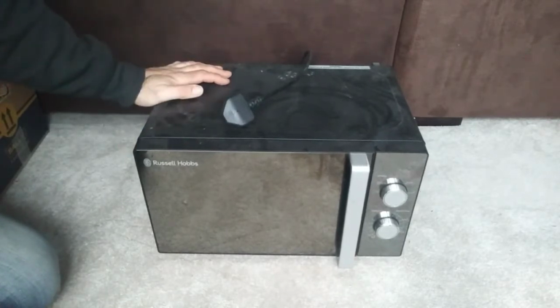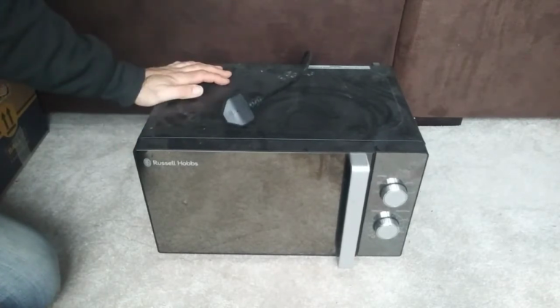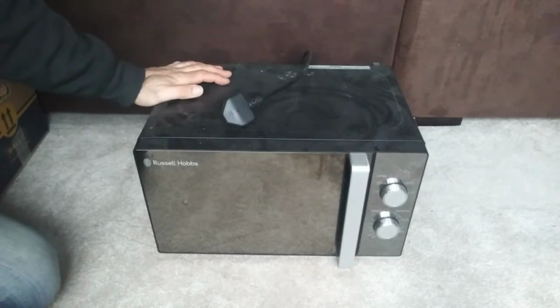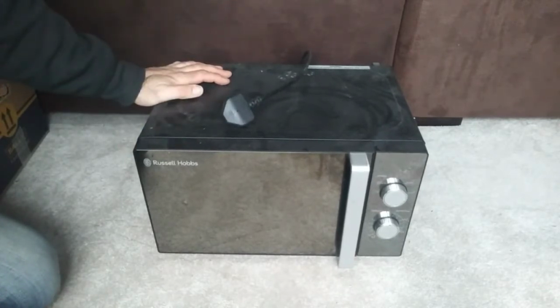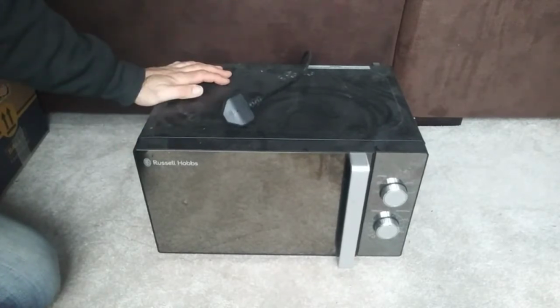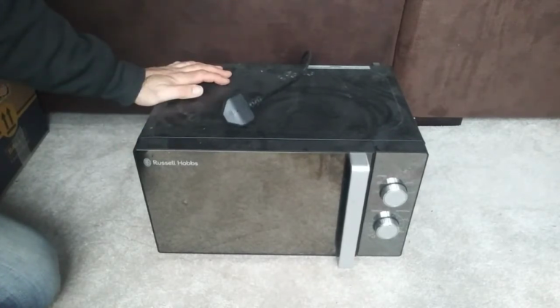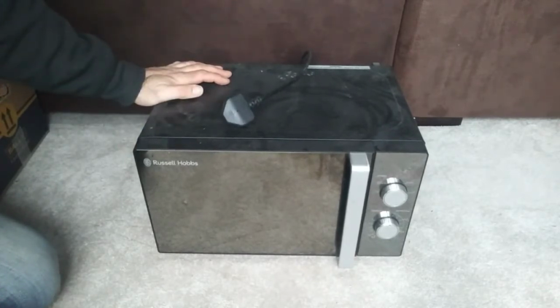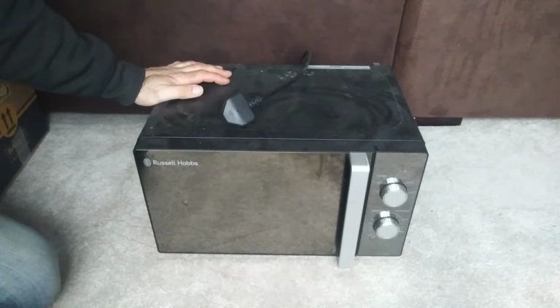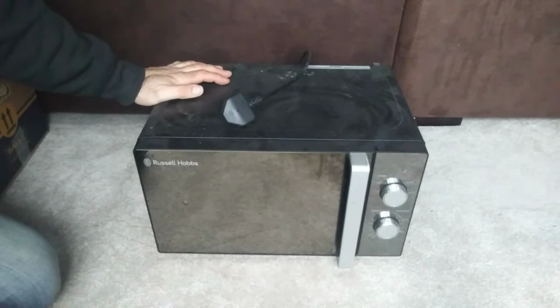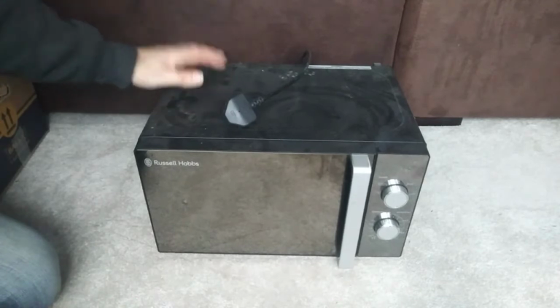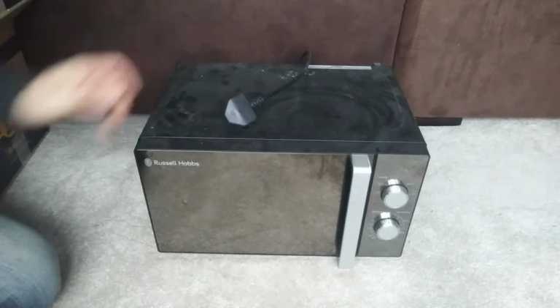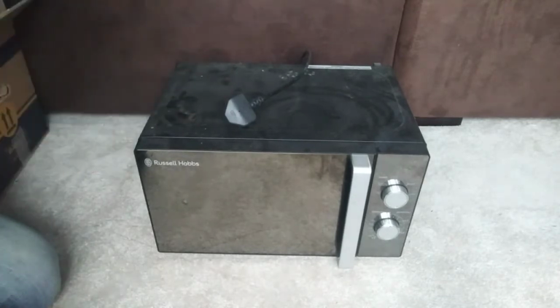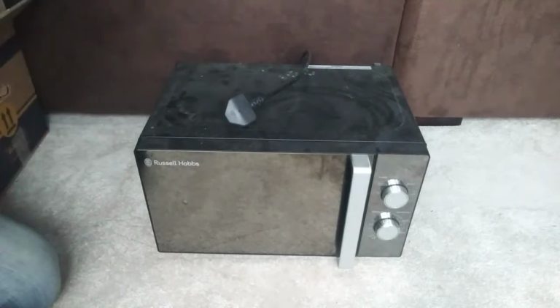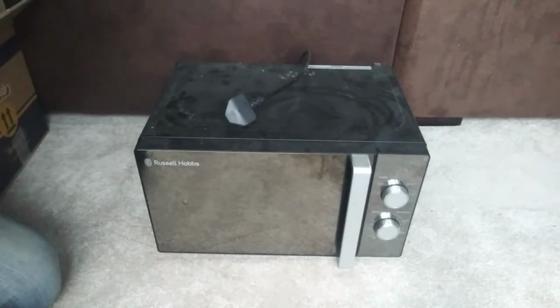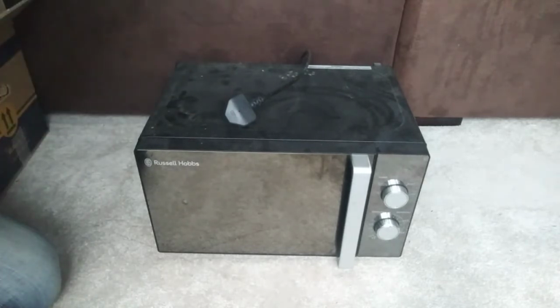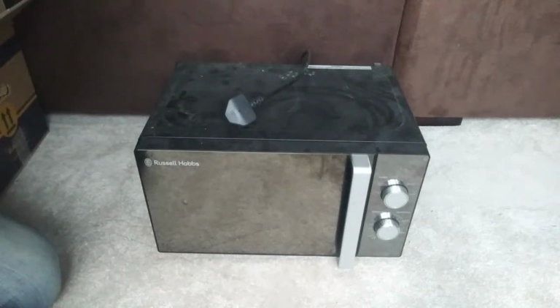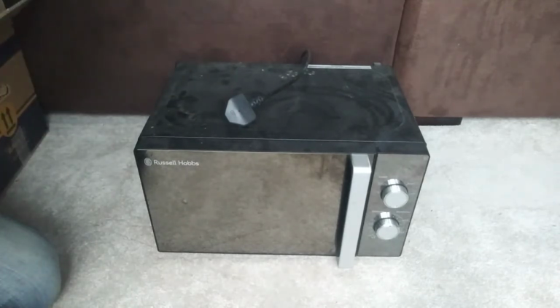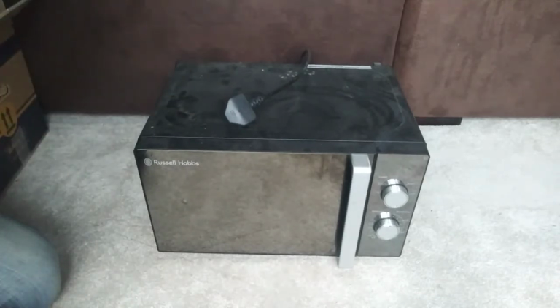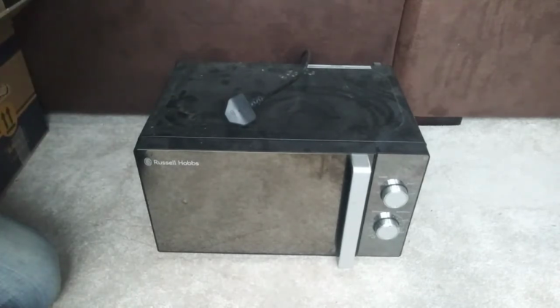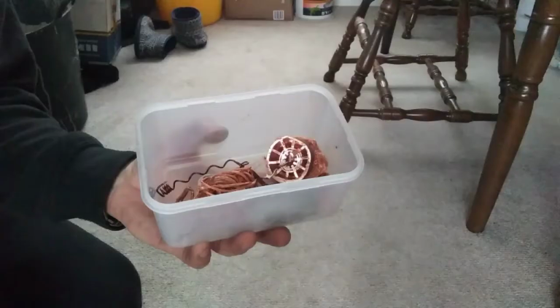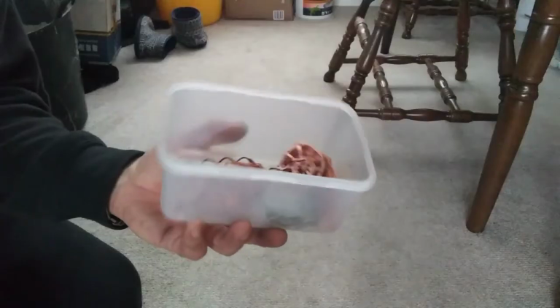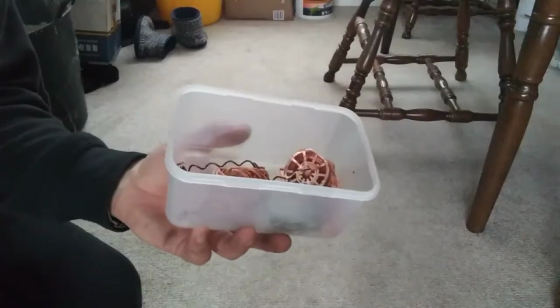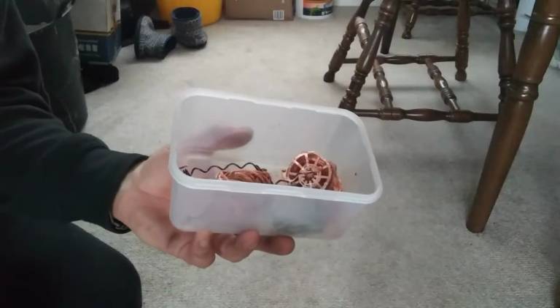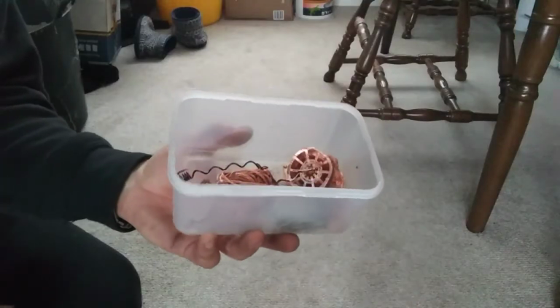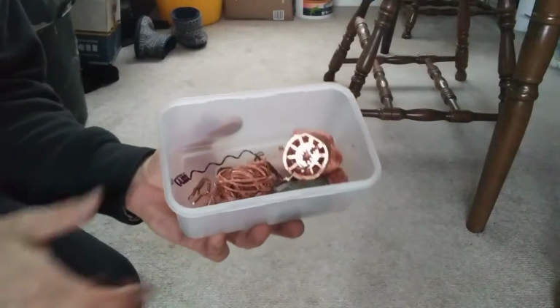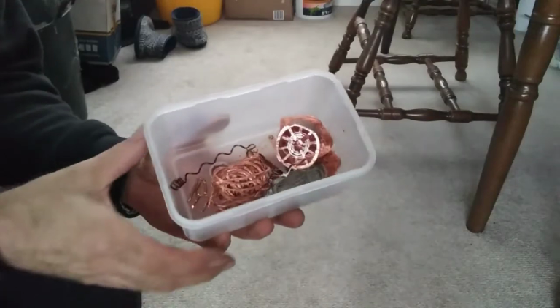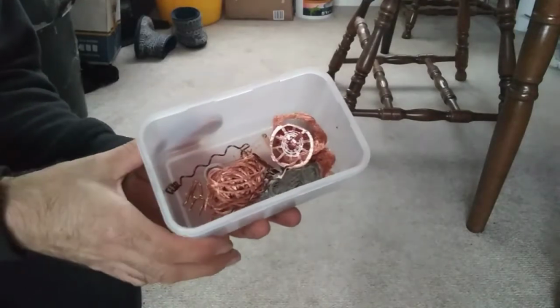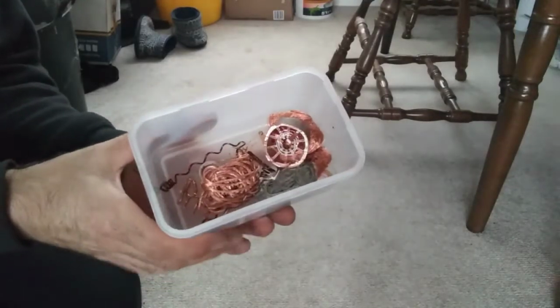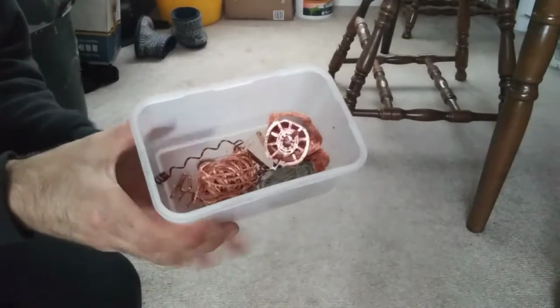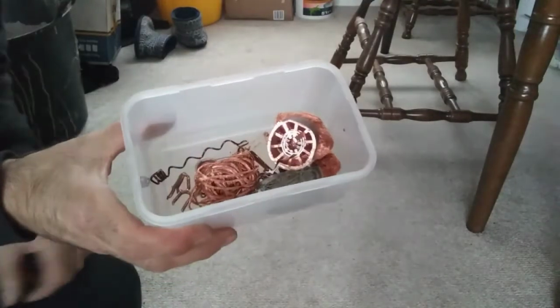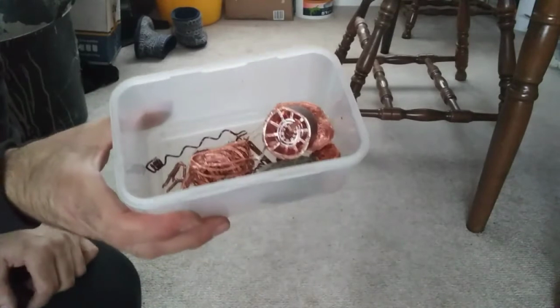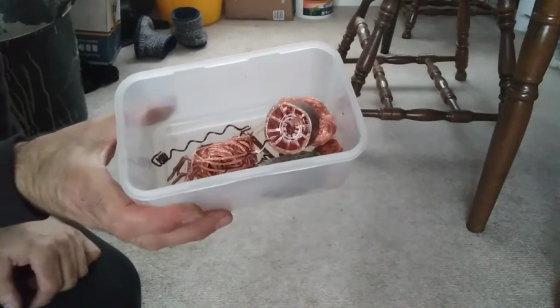I'll tear it down, pull it all apart, every little piece, and see what we've got in it. So I'll catch you in a bit. Here we have the contents of a microwave.